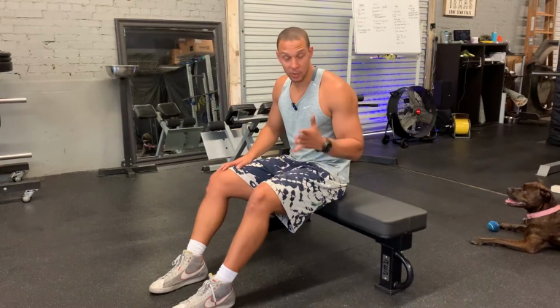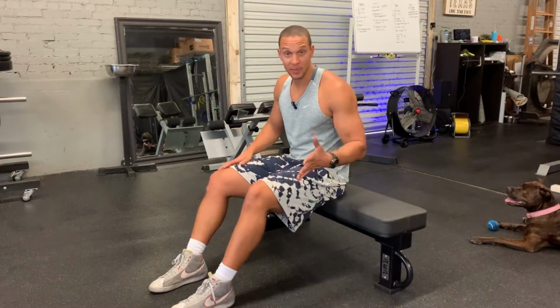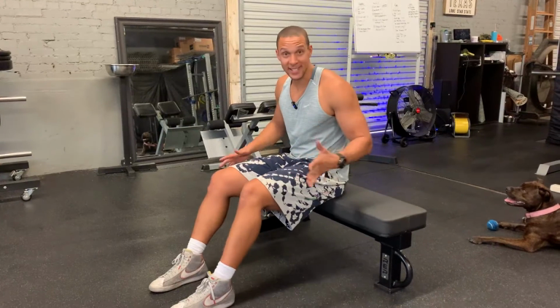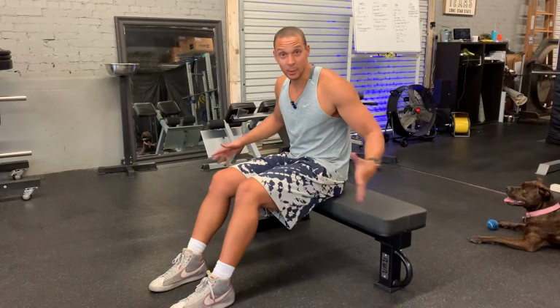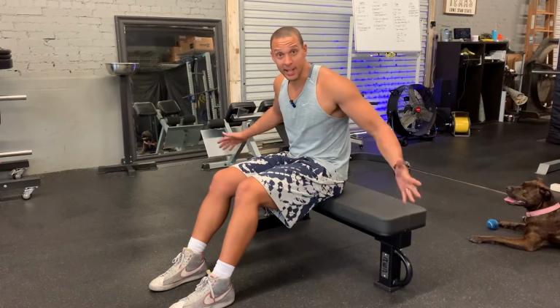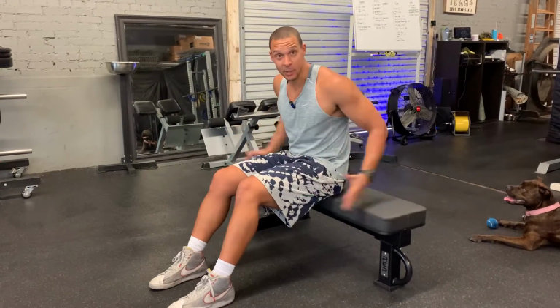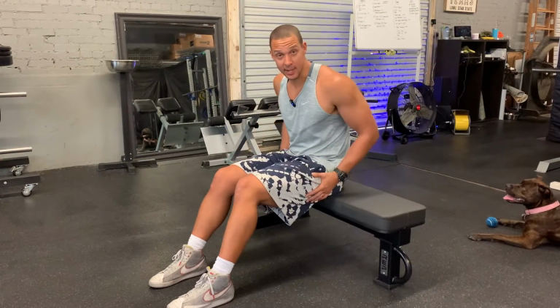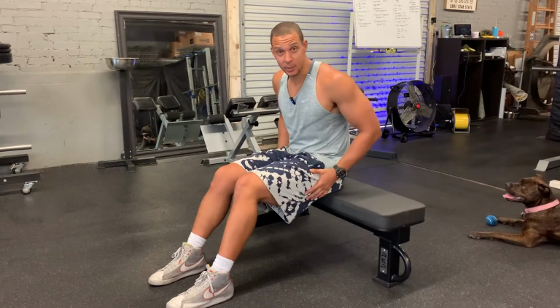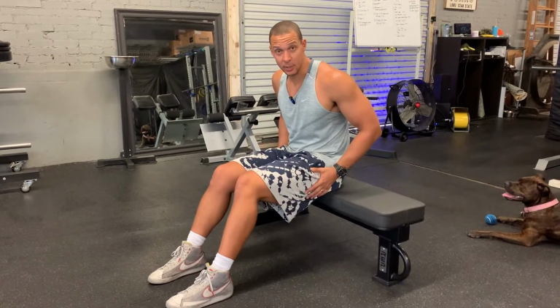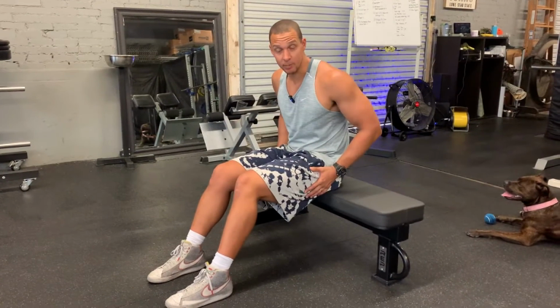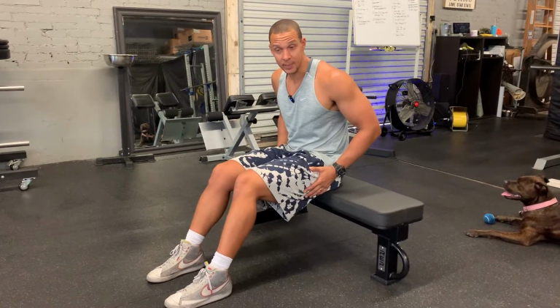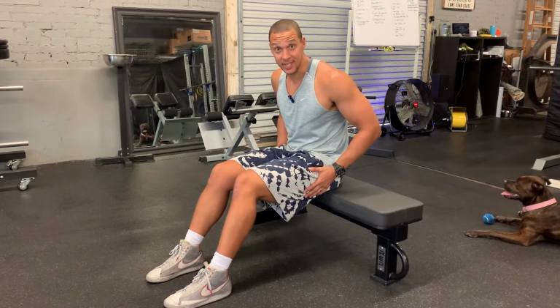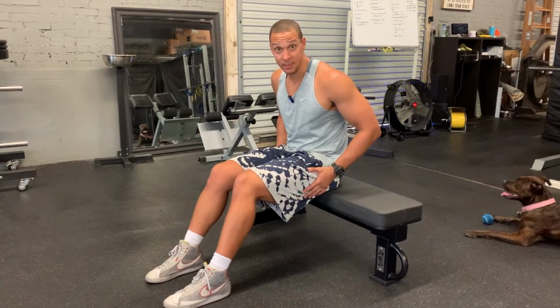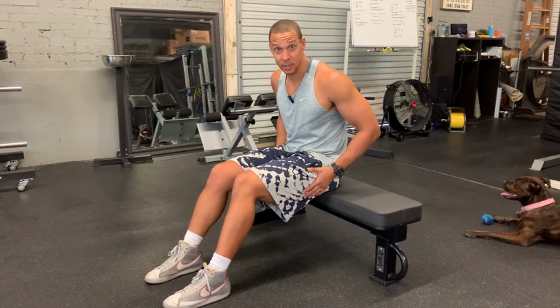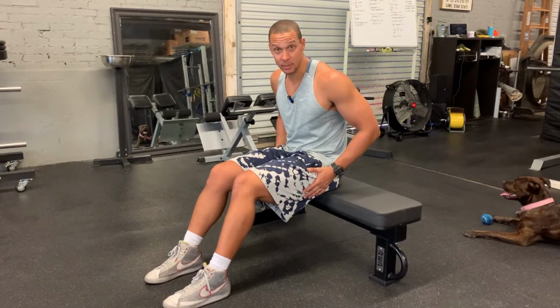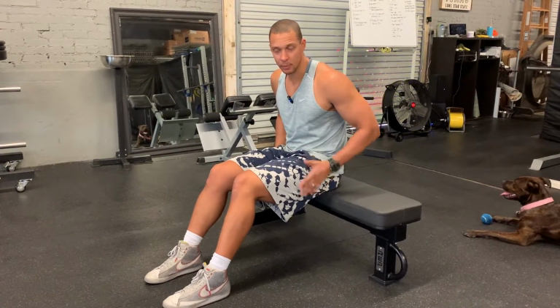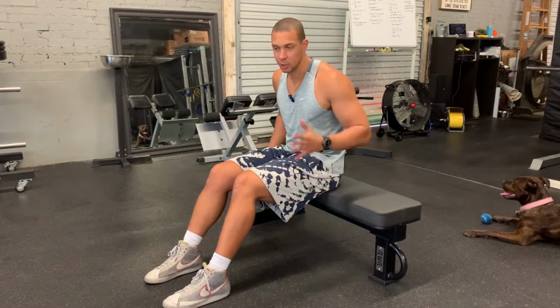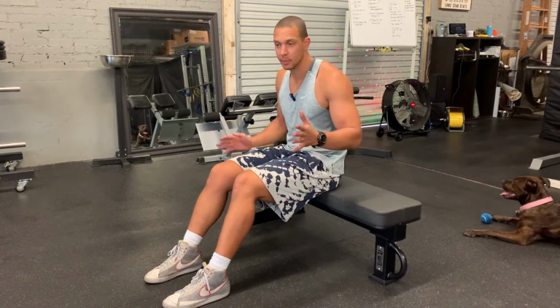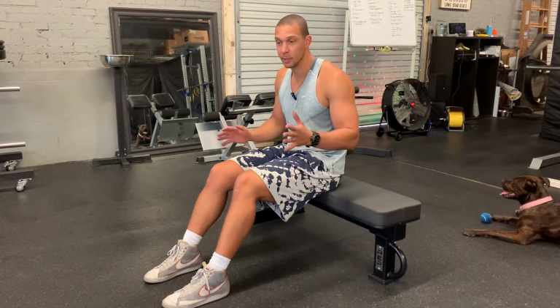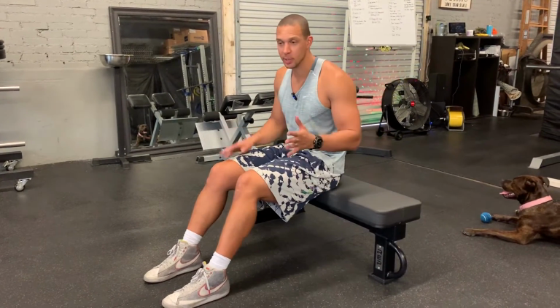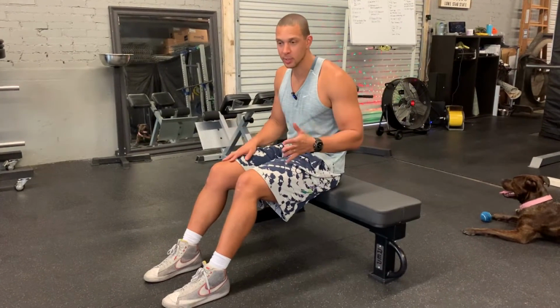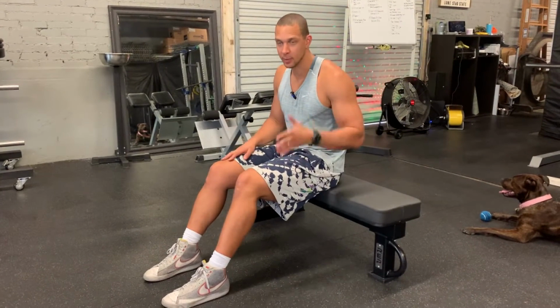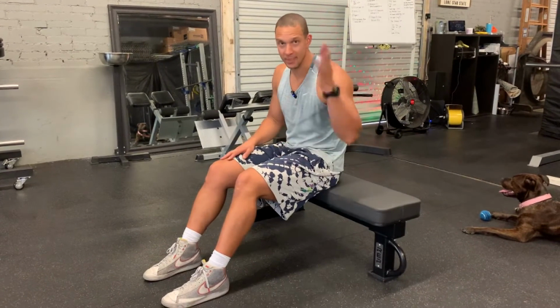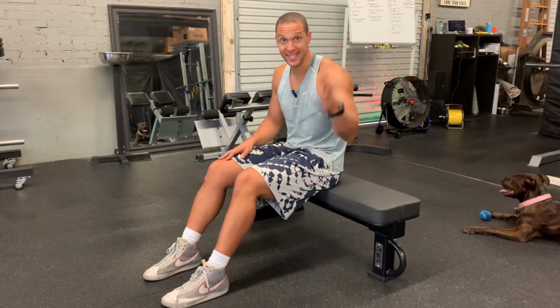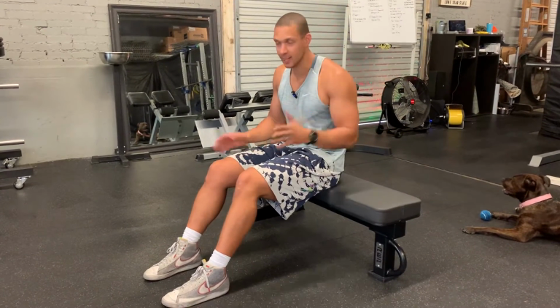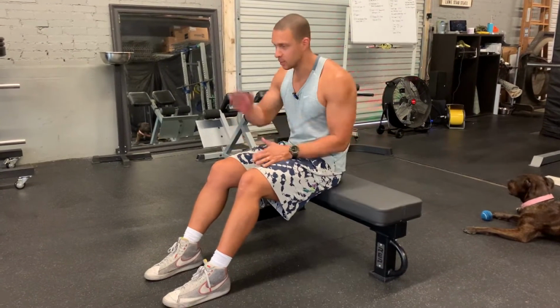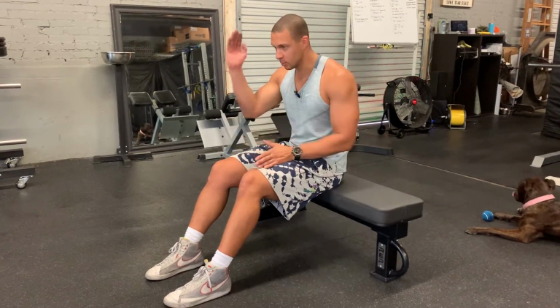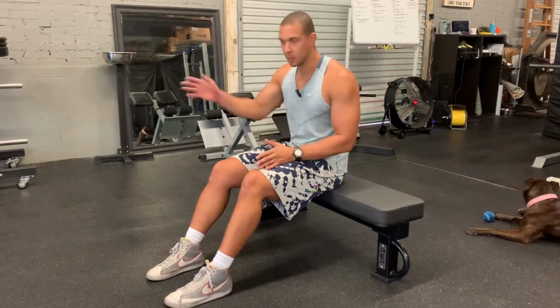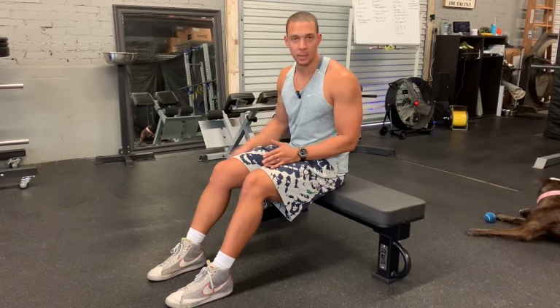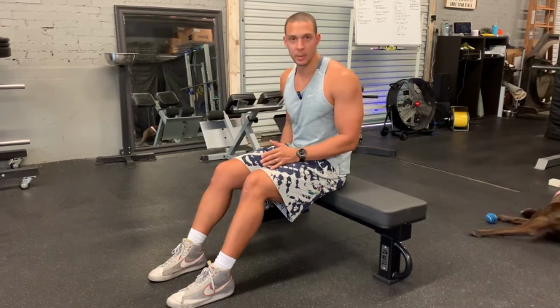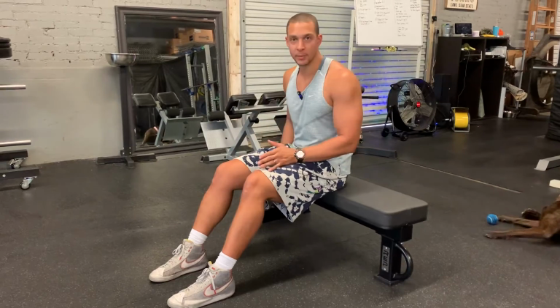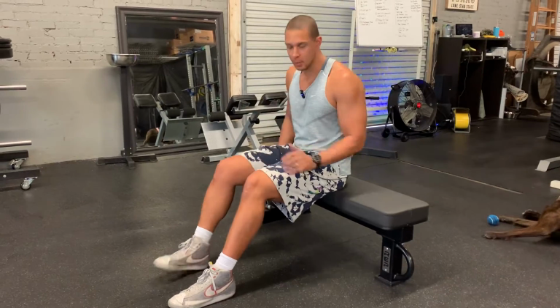One of the best glute exercises you can do is the hip thruster. I'm going to show you the progressions from easiest to most difficult.